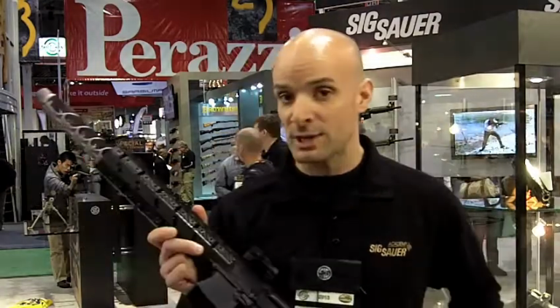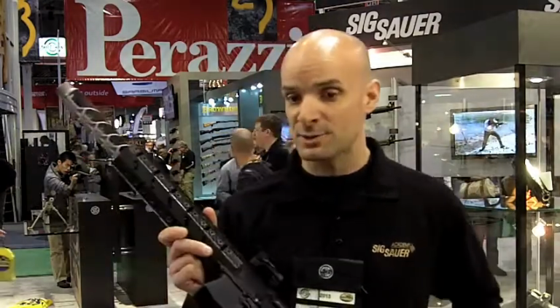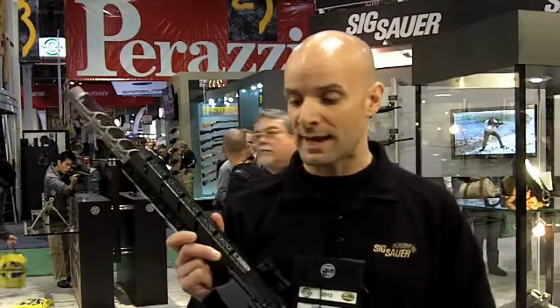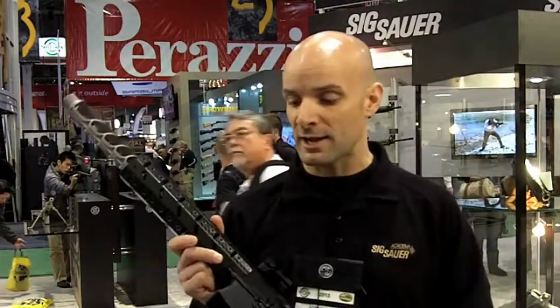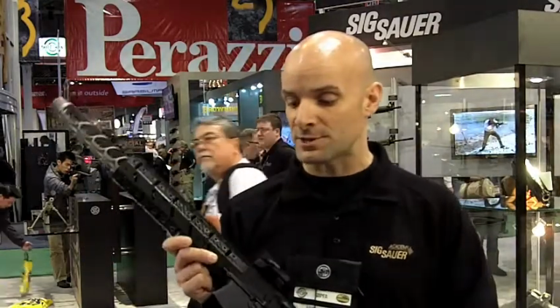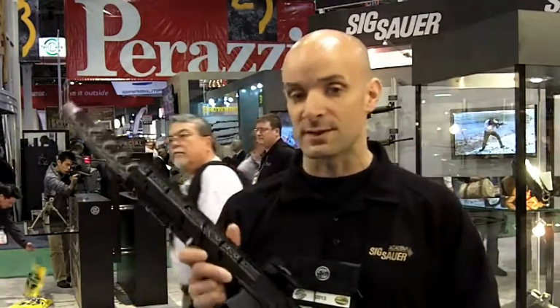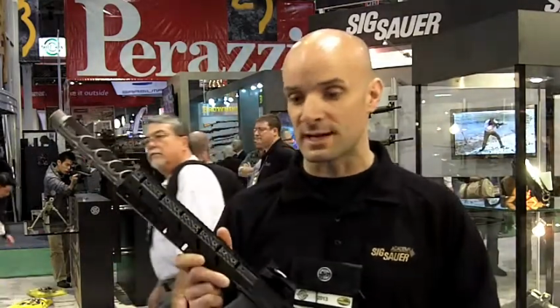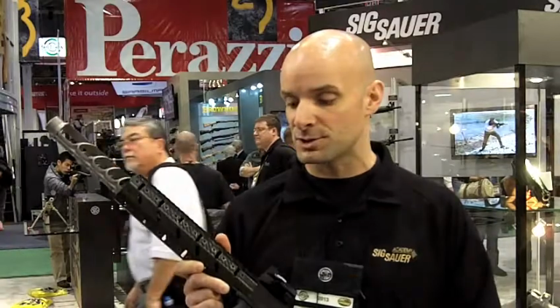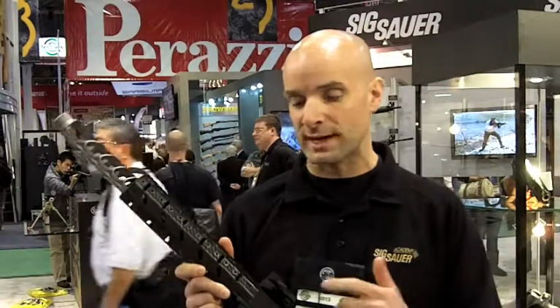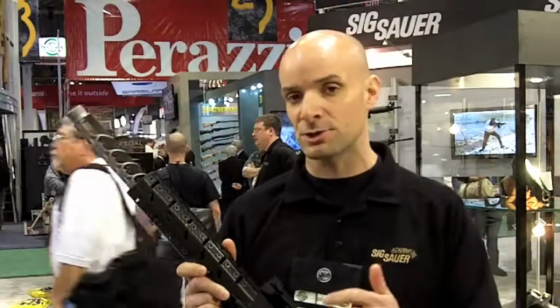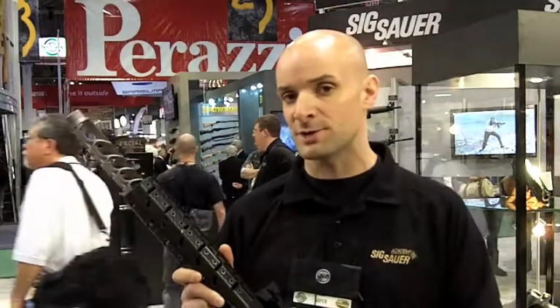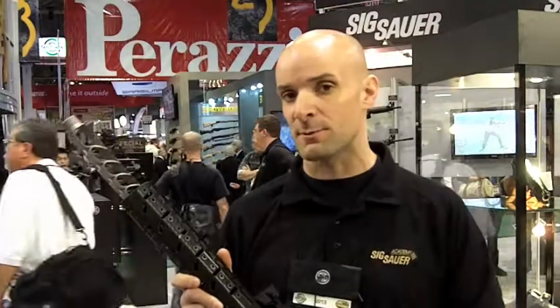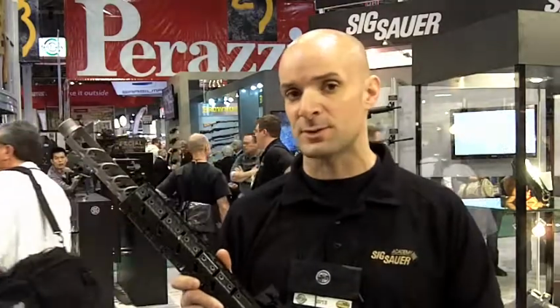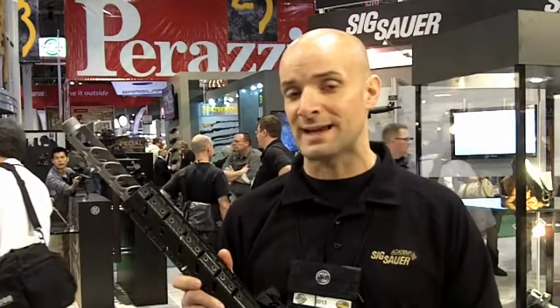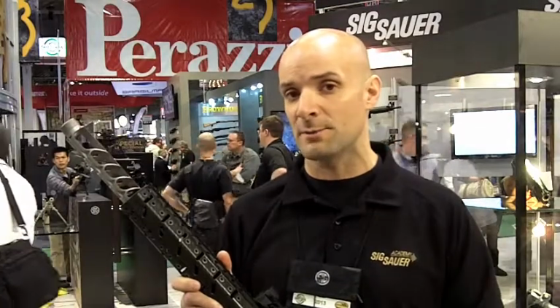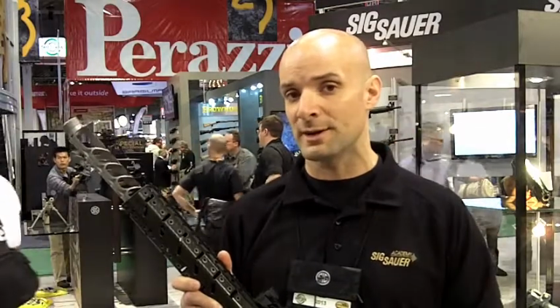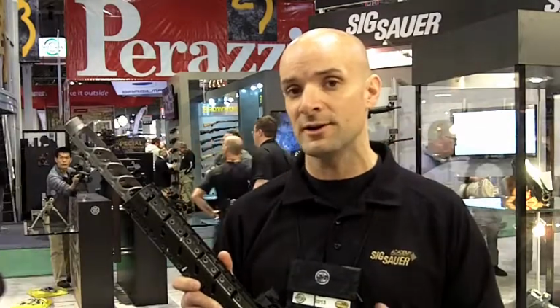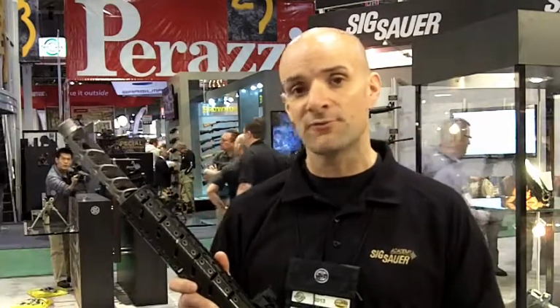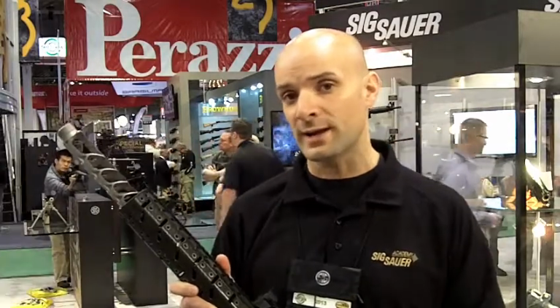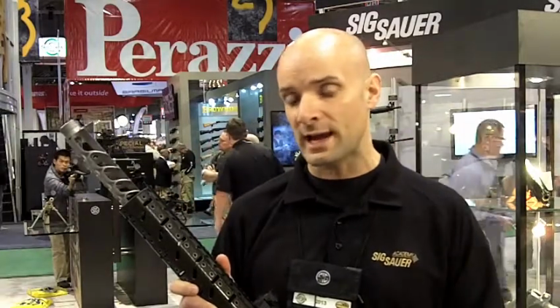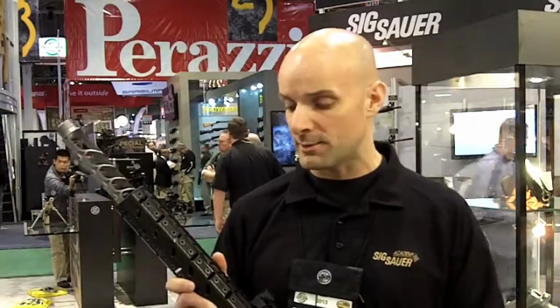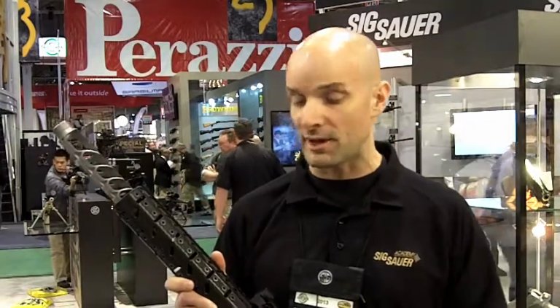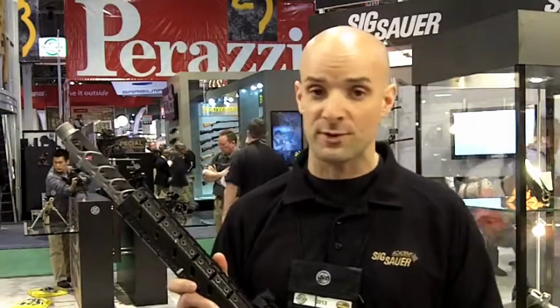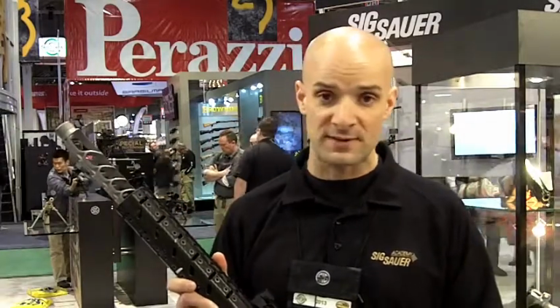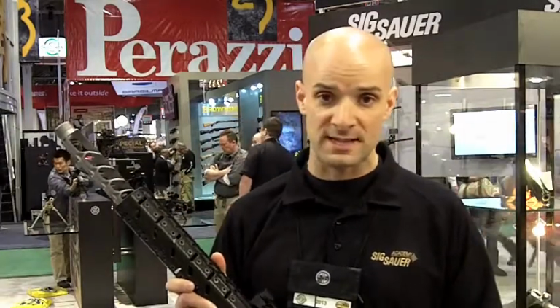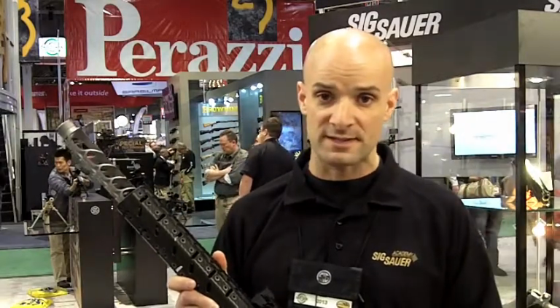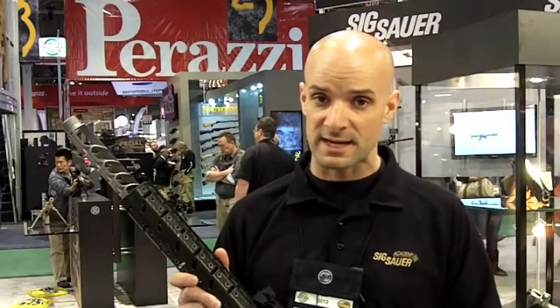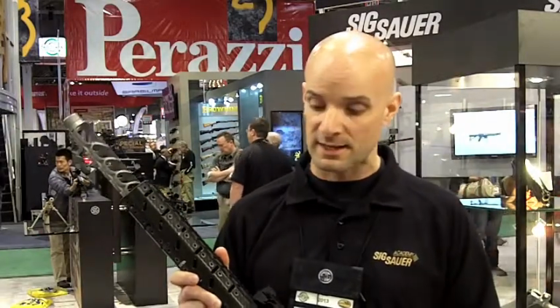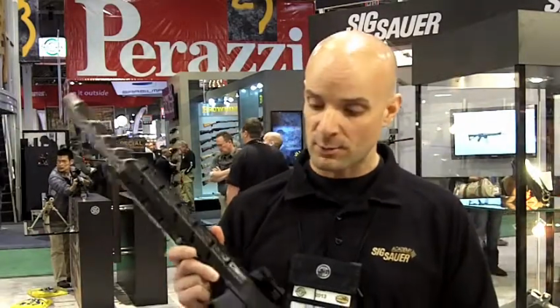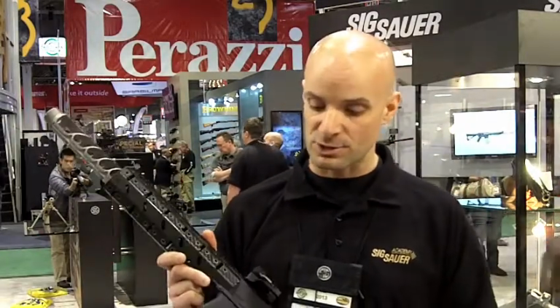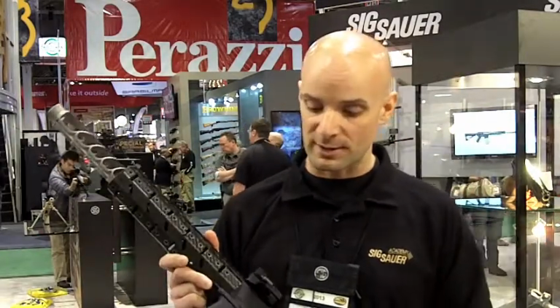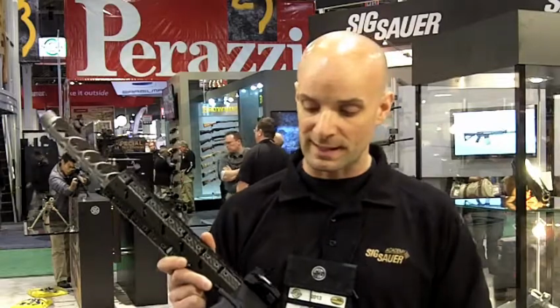The gun features interchangeable calibers — it's interchangeable between 9mm, 40 caliber, and 357 Sig, which is really neat.